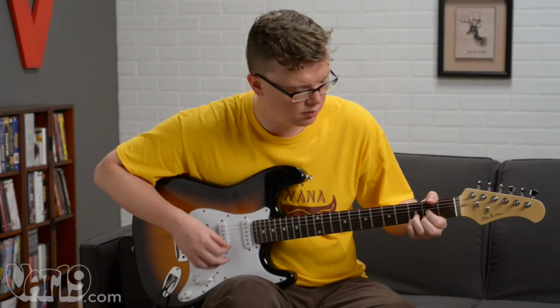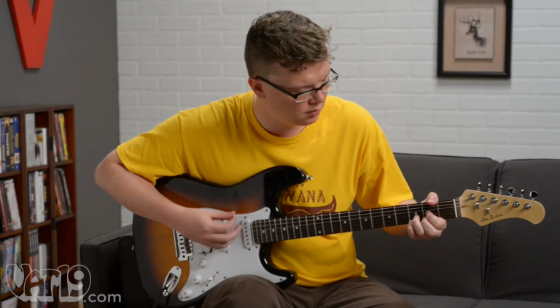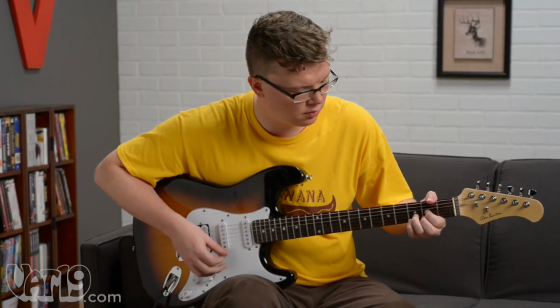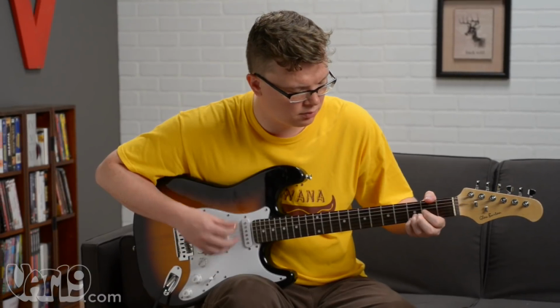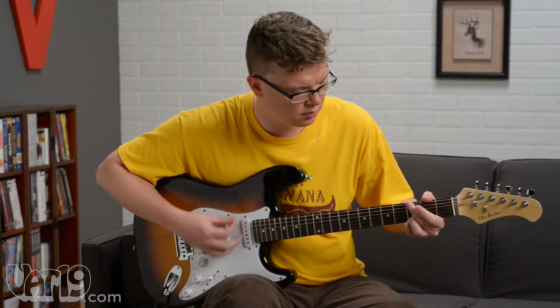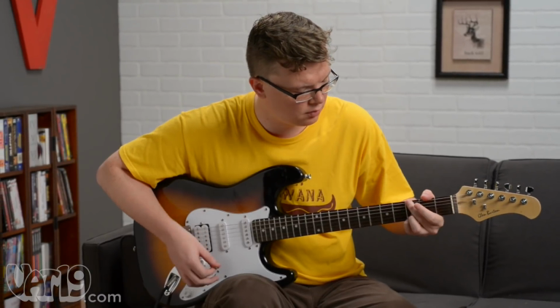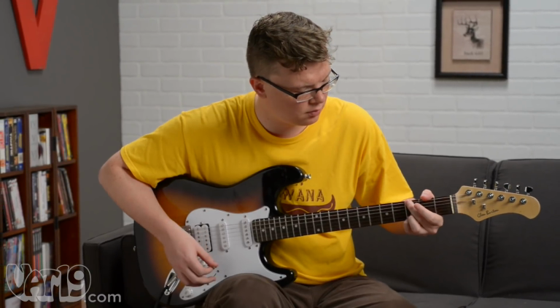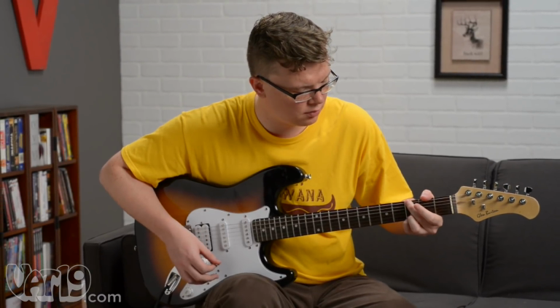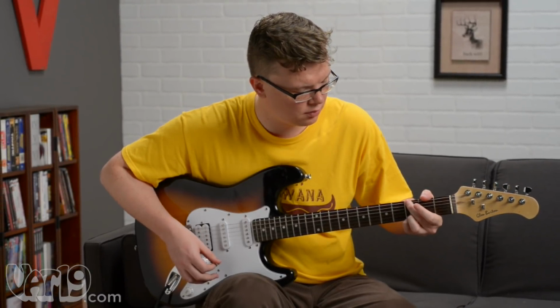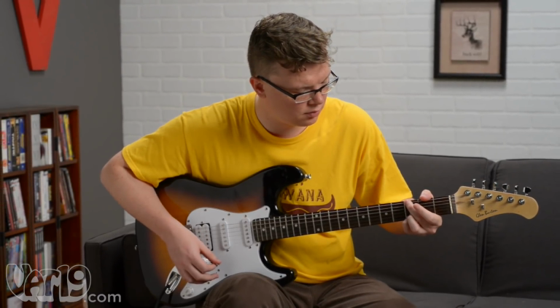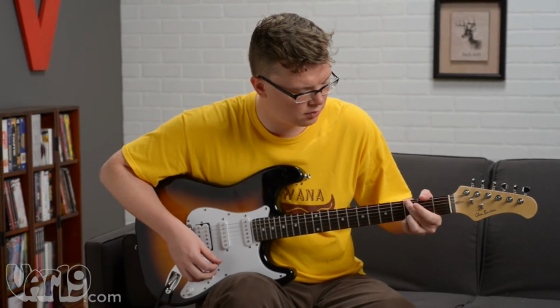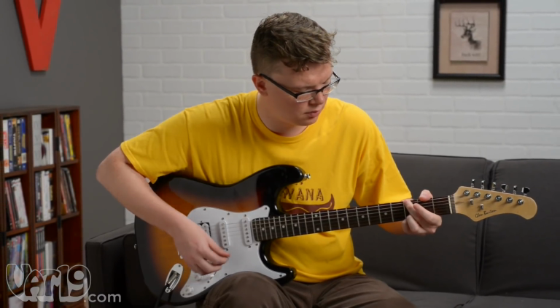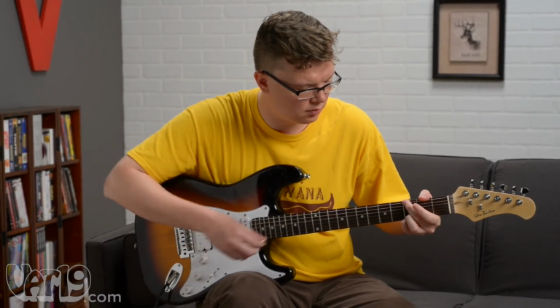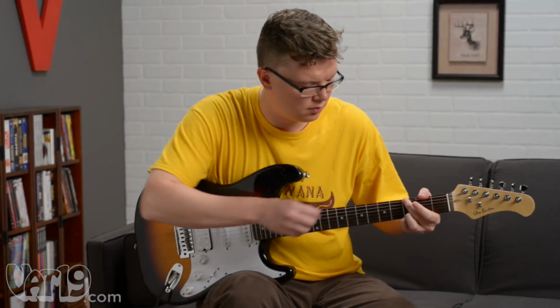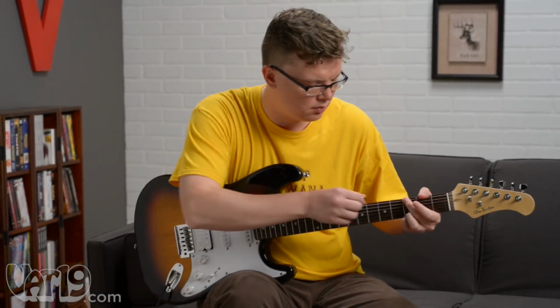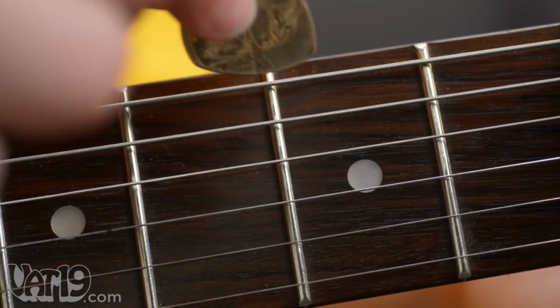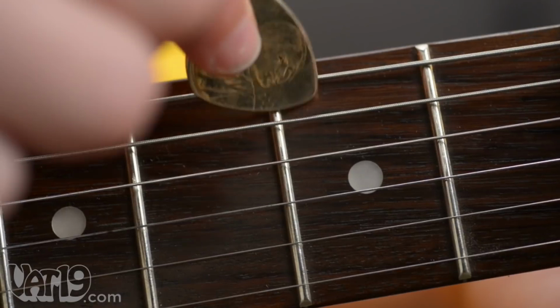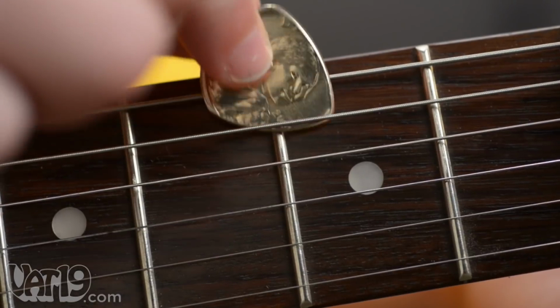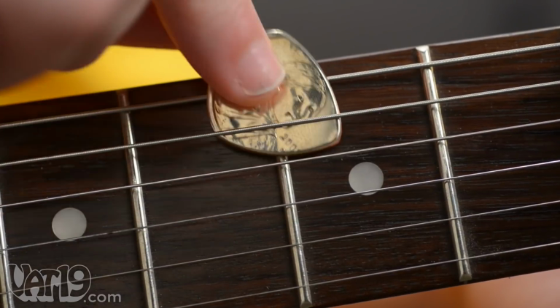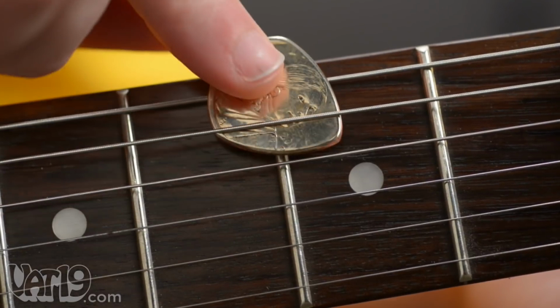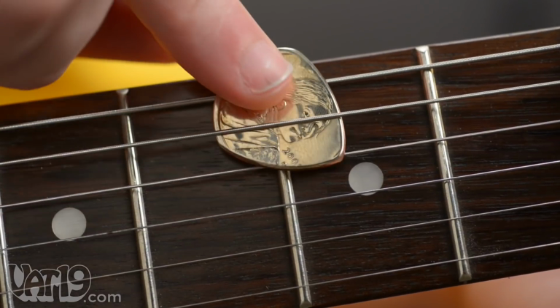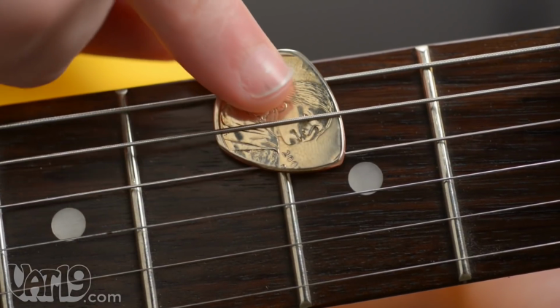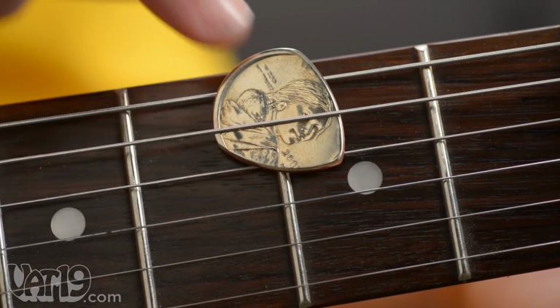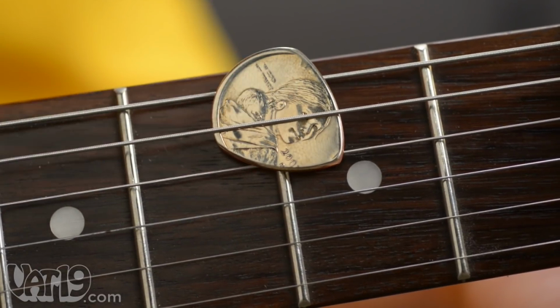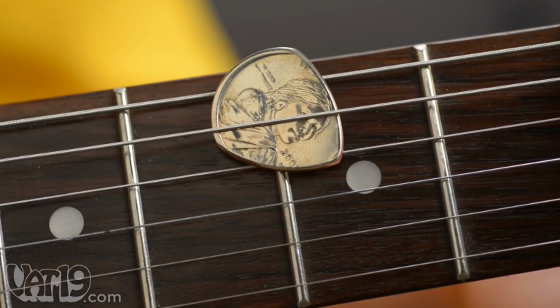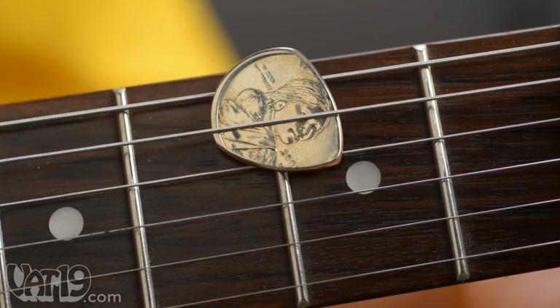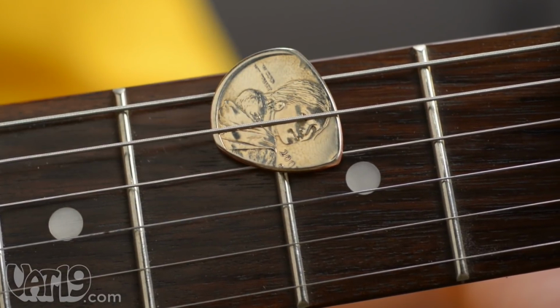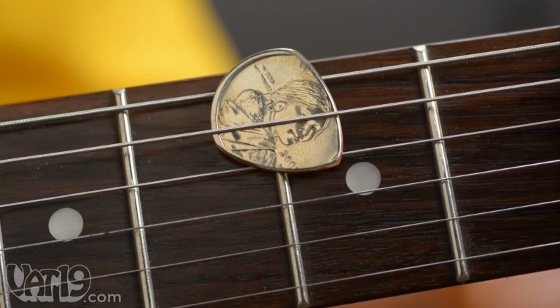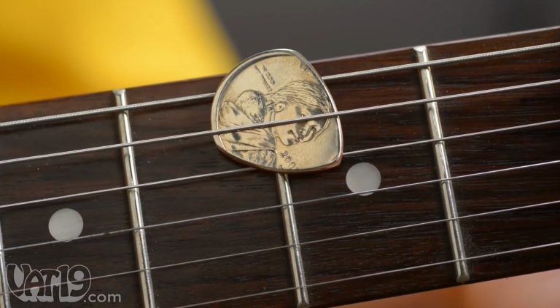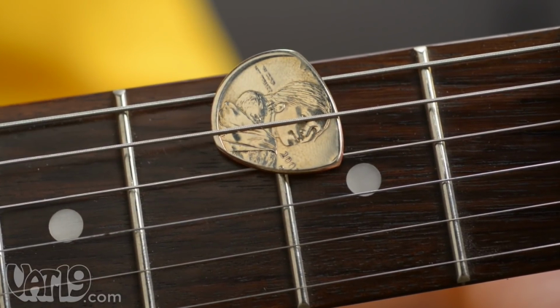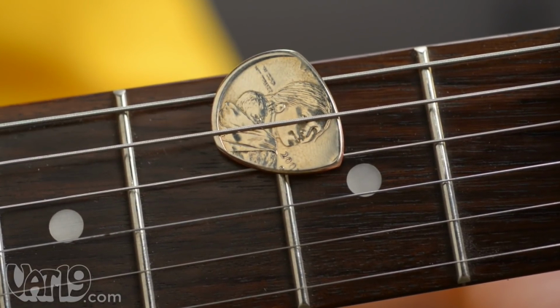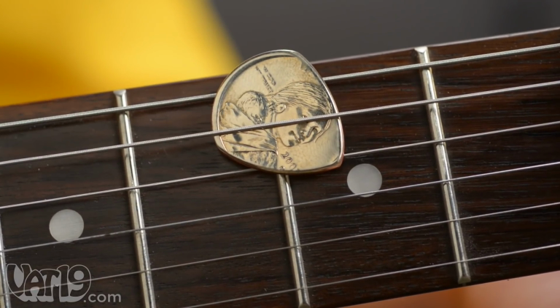Rock out with the golden dollar coin guitar pick. Buy it now at Vat19.com.